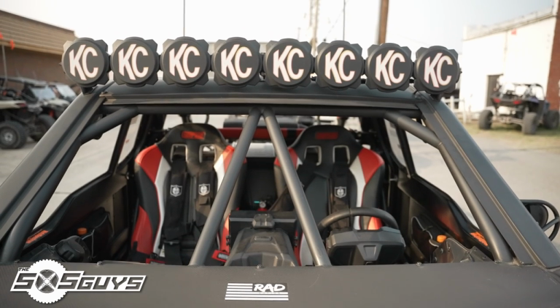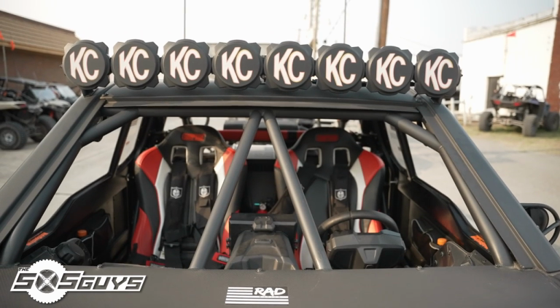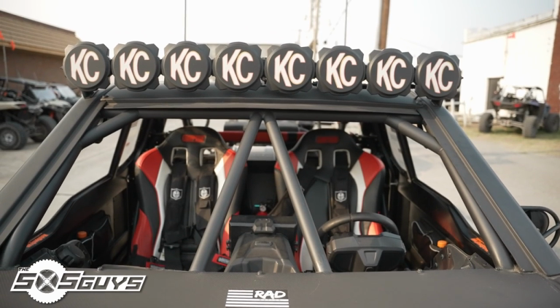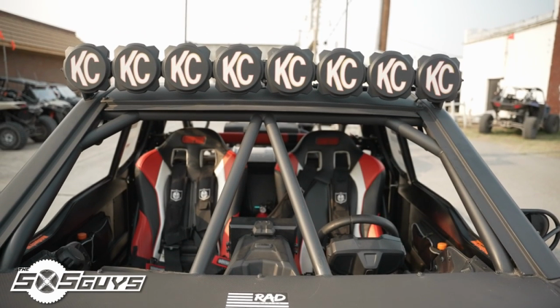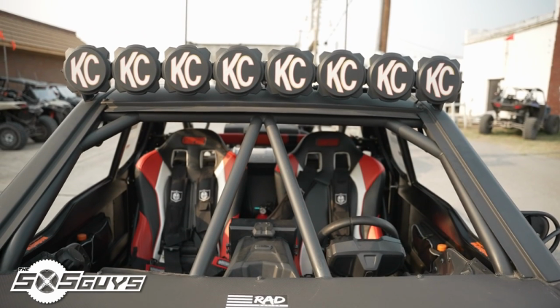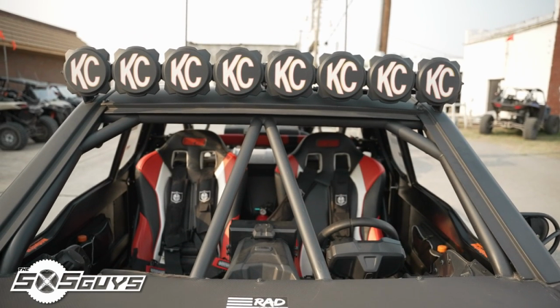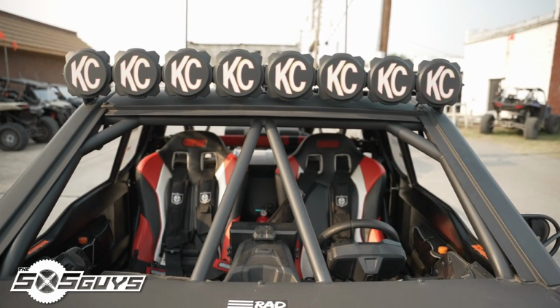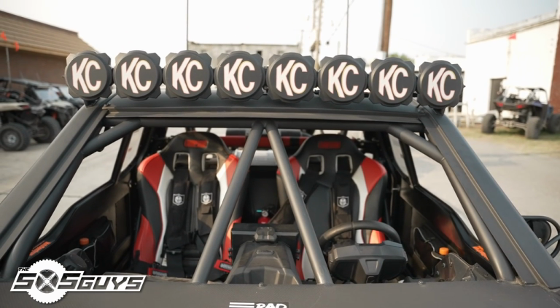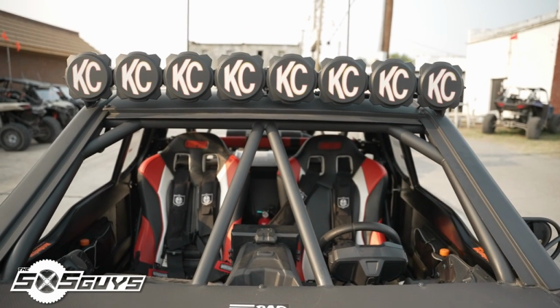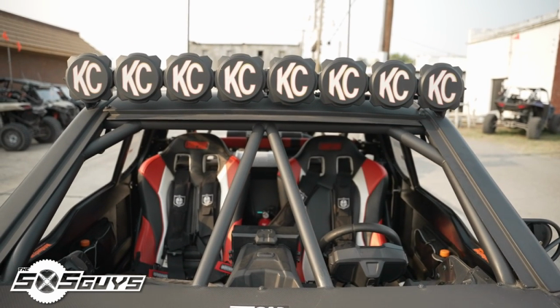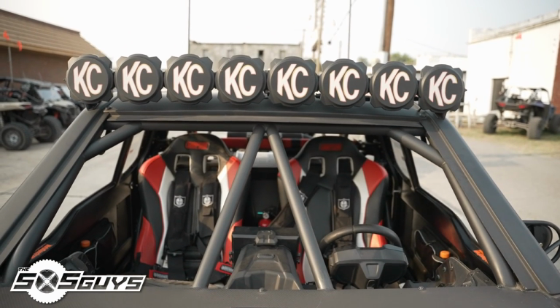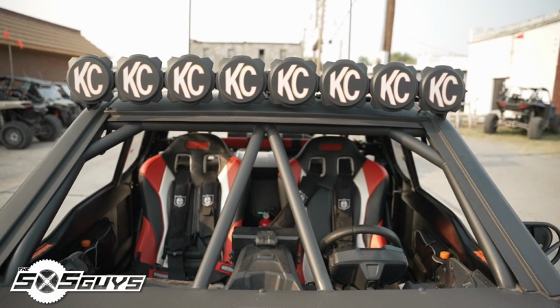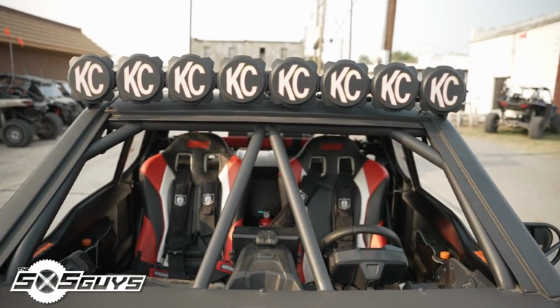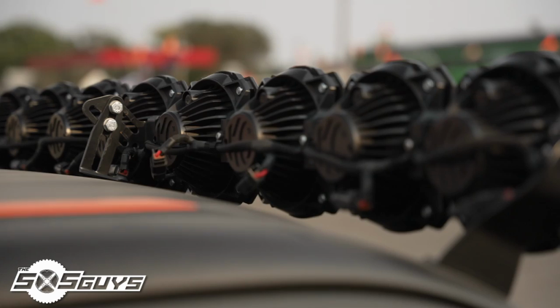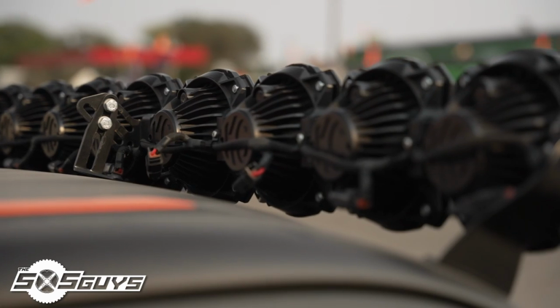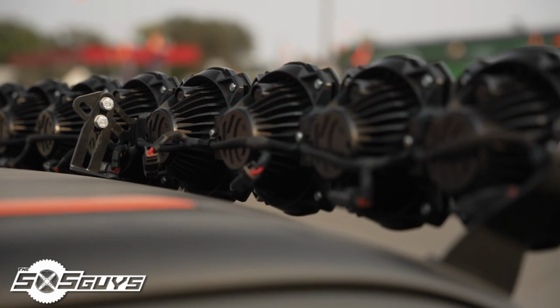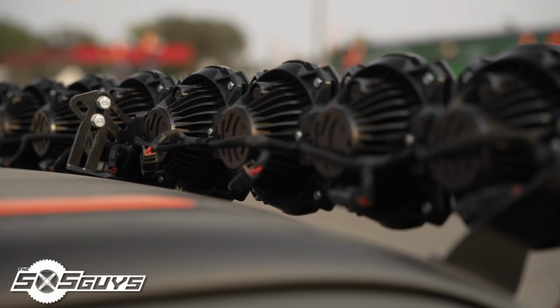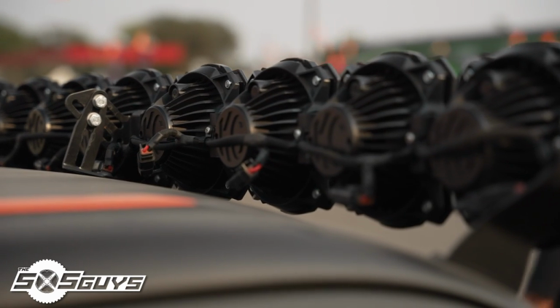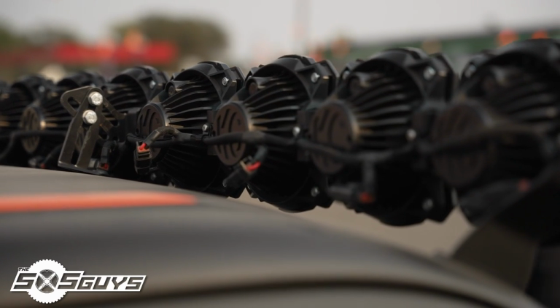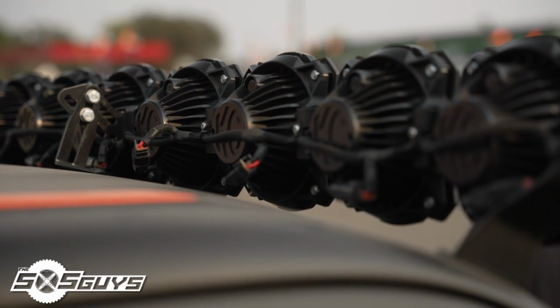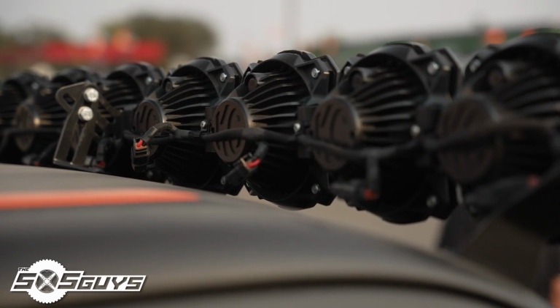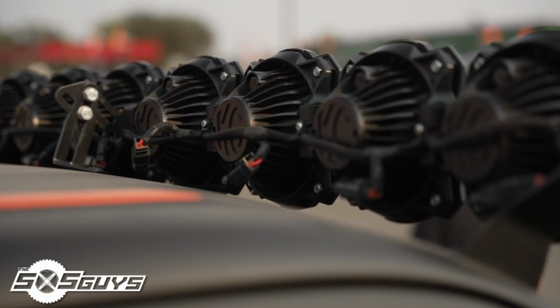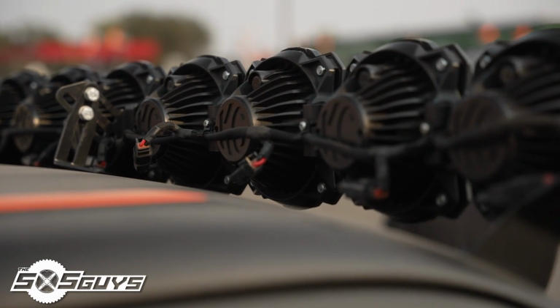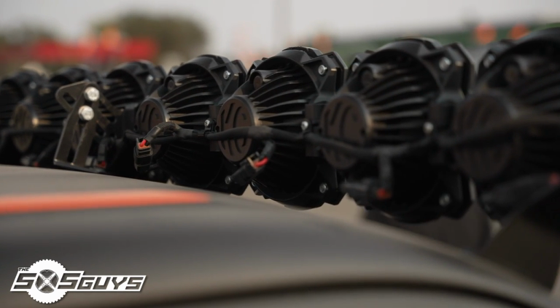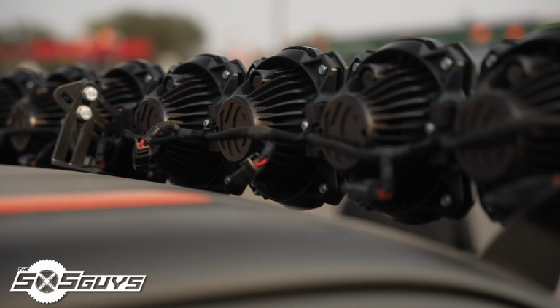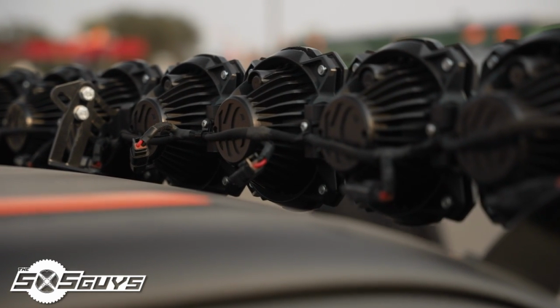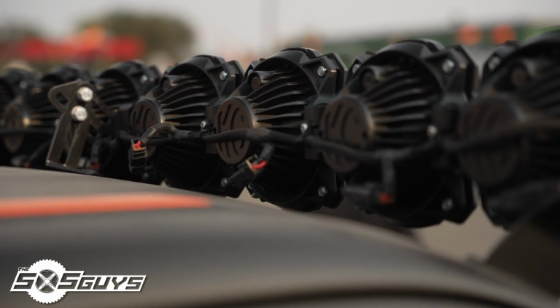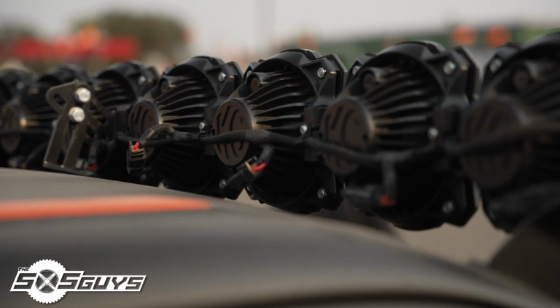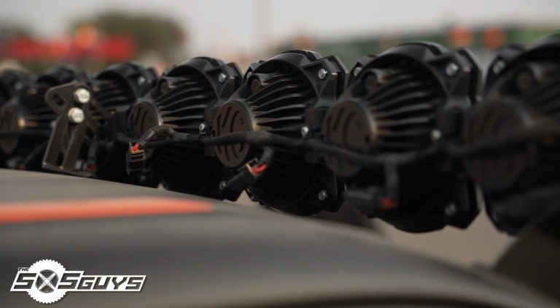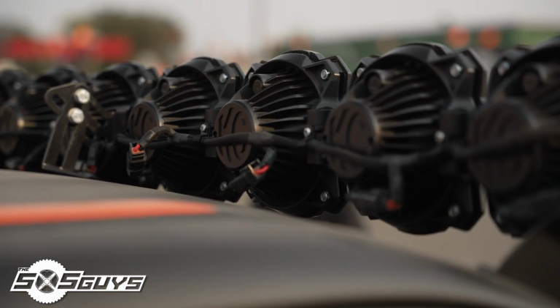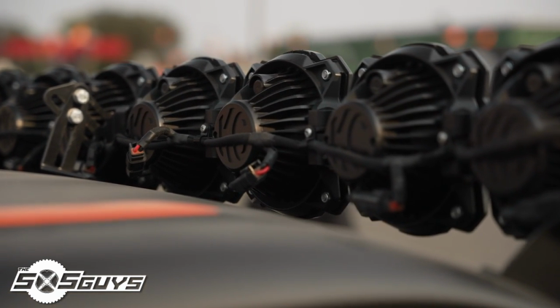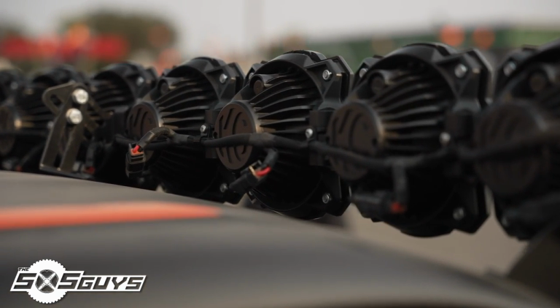I'm running Pro 6s from KC. They're so bright my buddies hate them when they're on, so I know they're working.